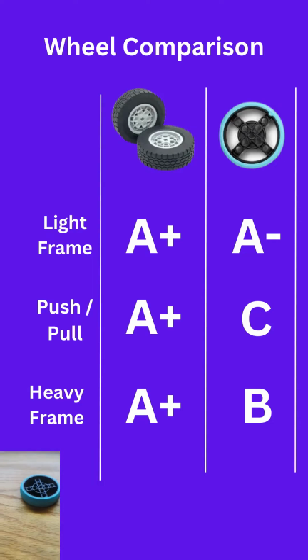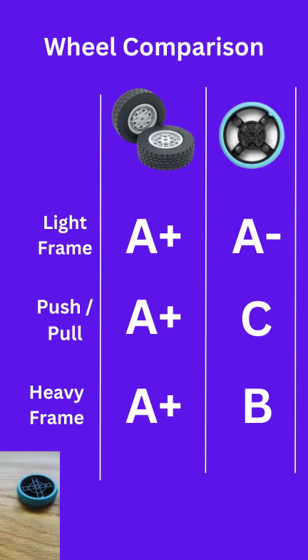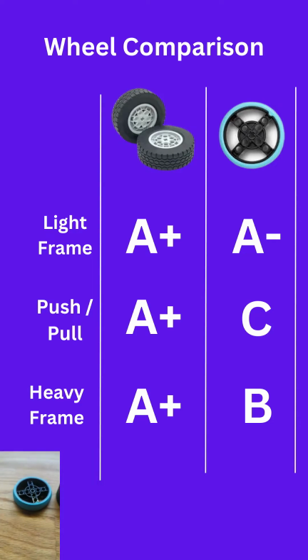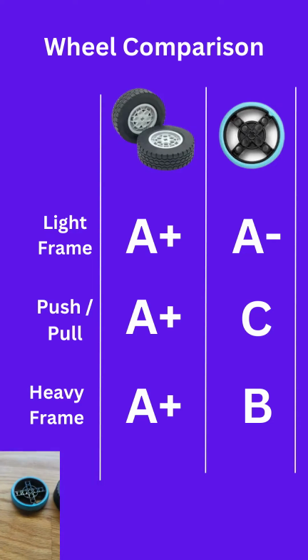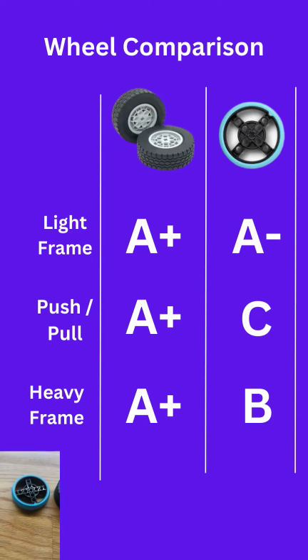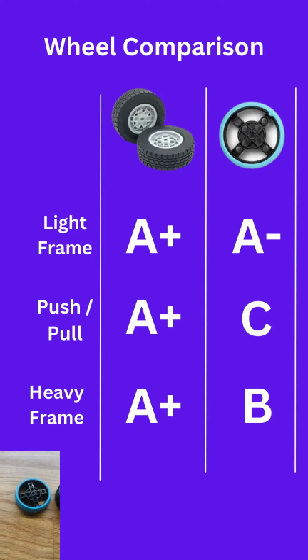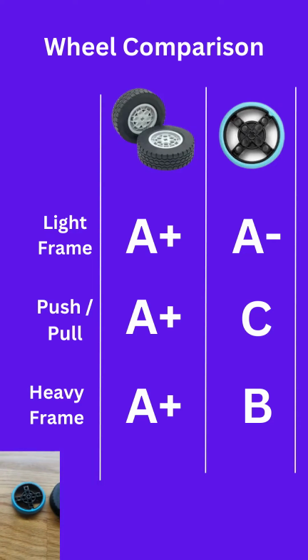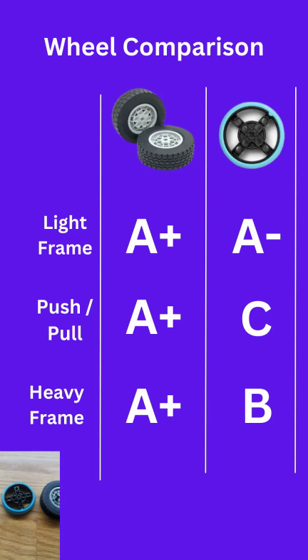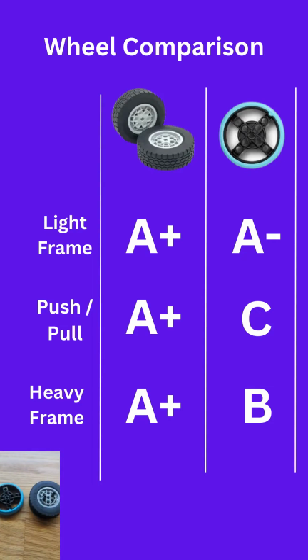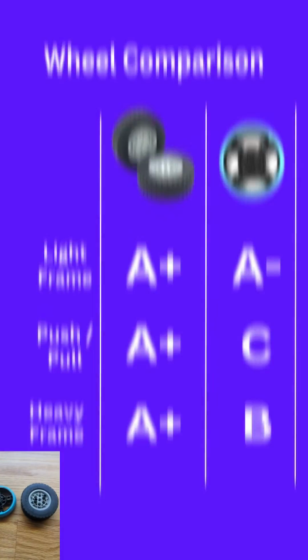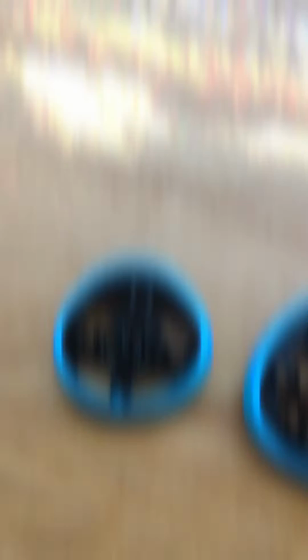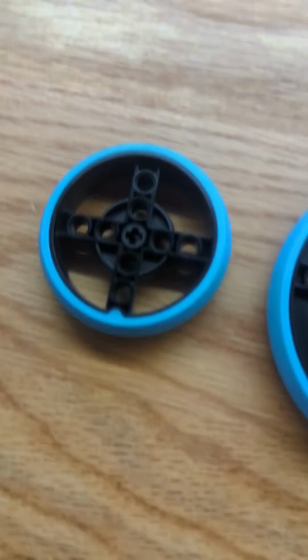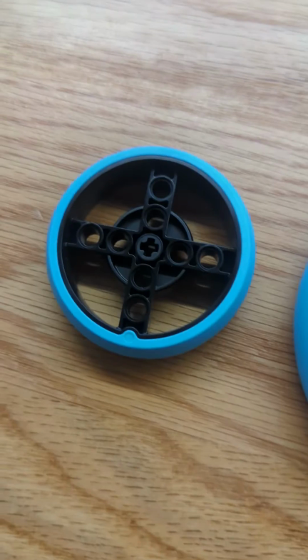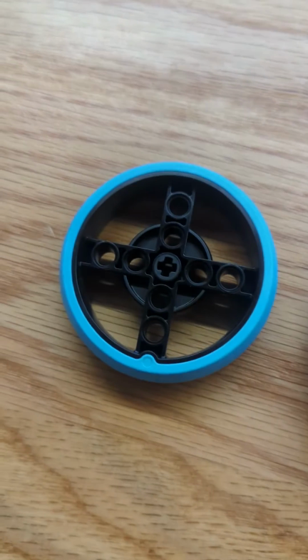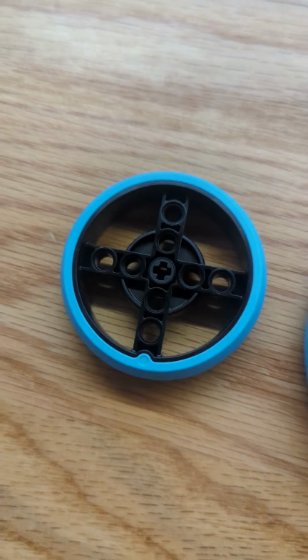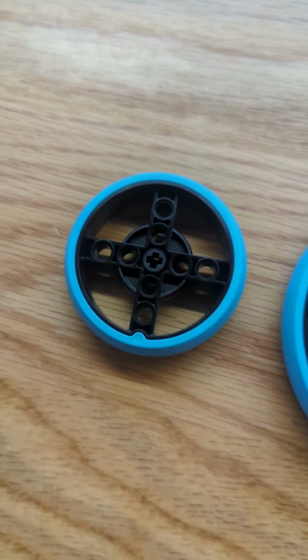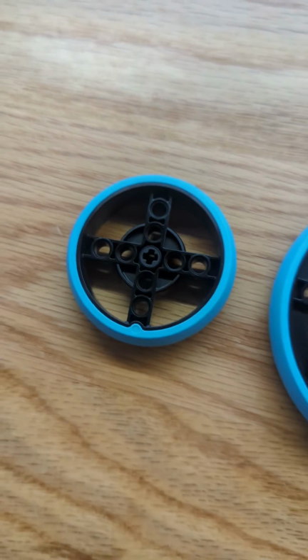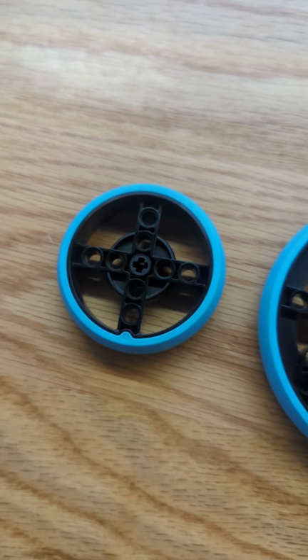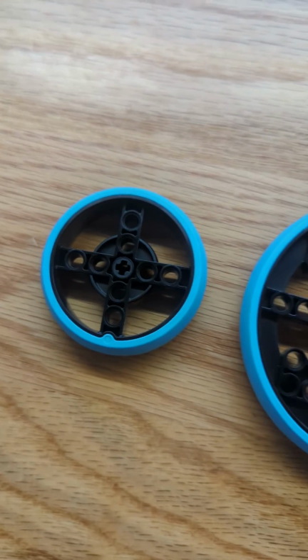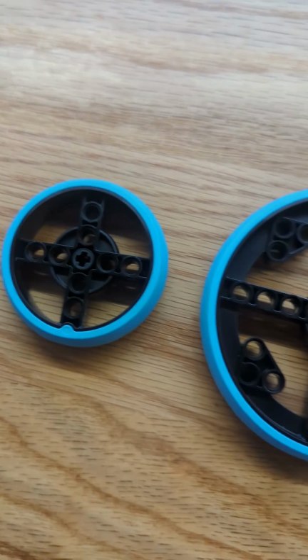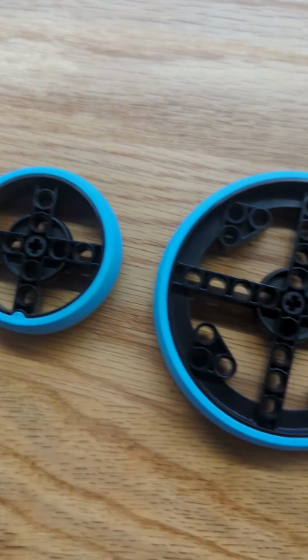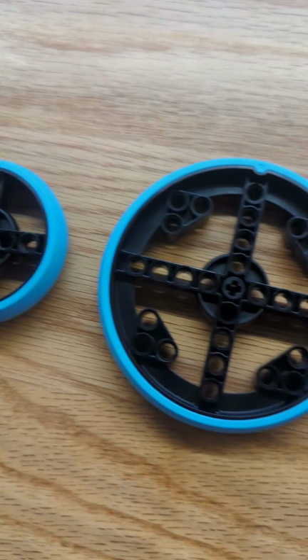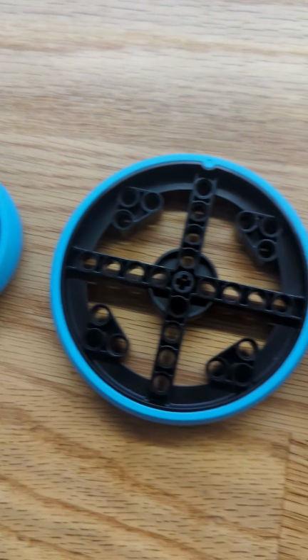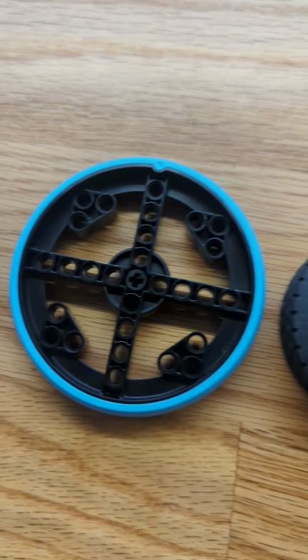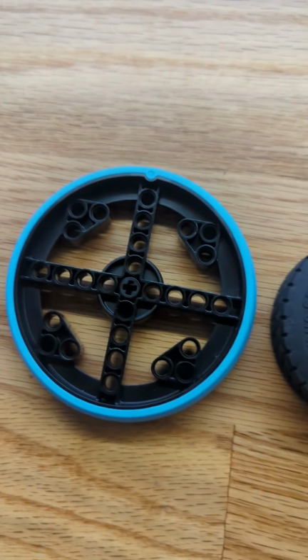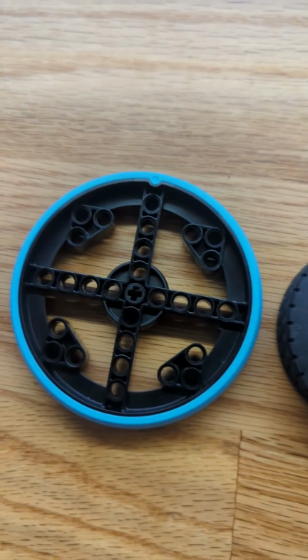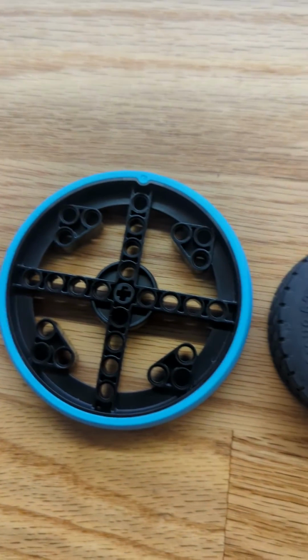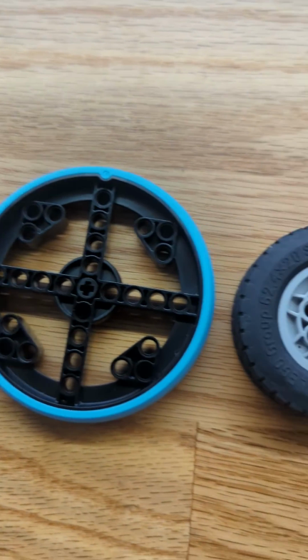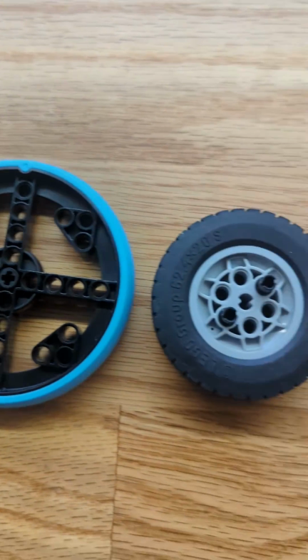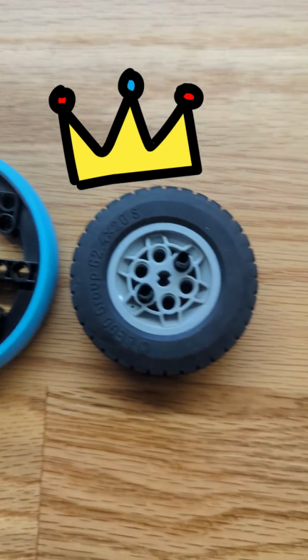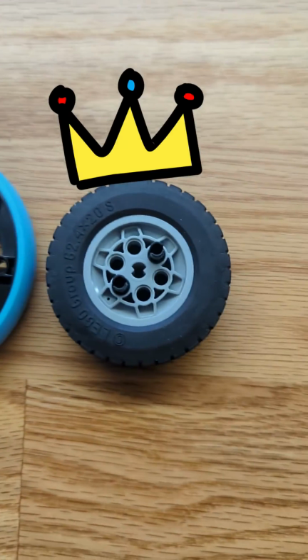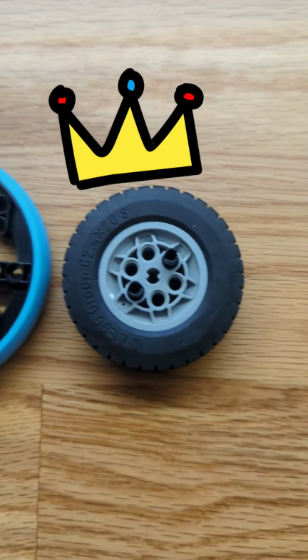Choosing the right wheels for your FLL robot can make all the difference in achieving those consistent and impressive results.